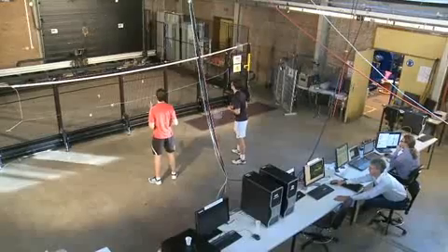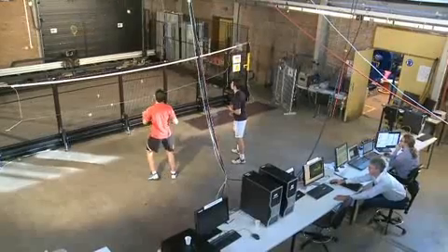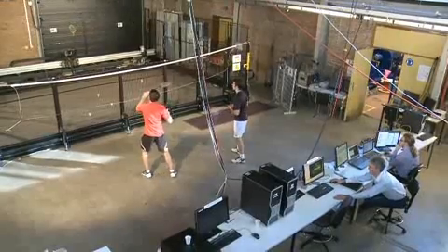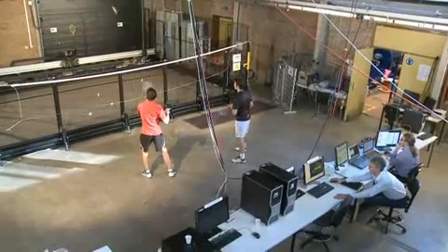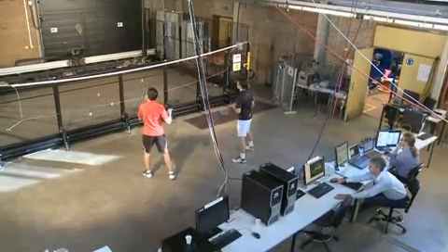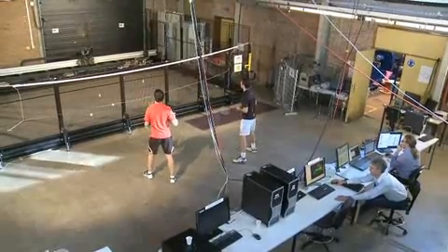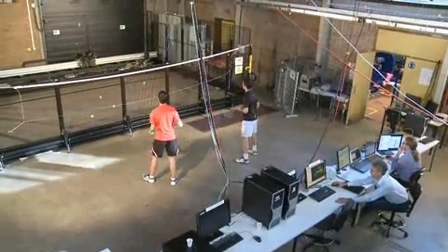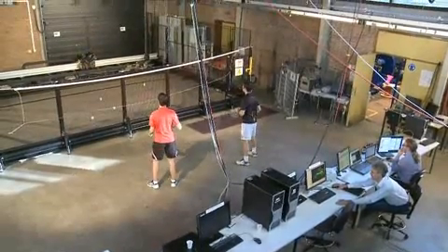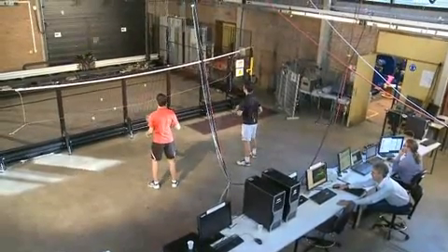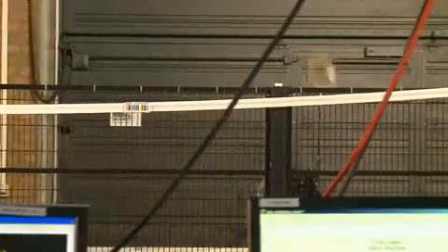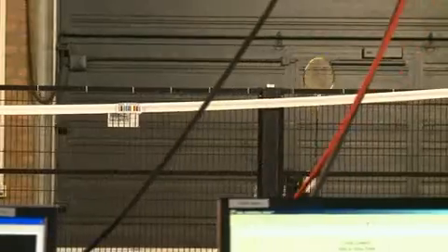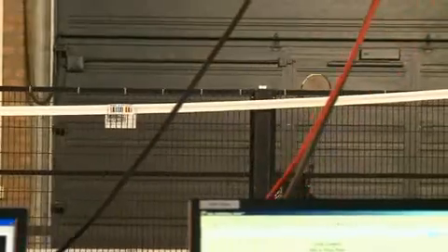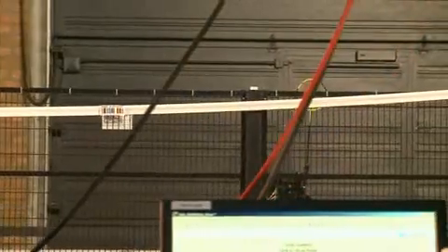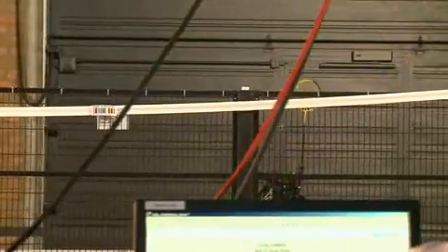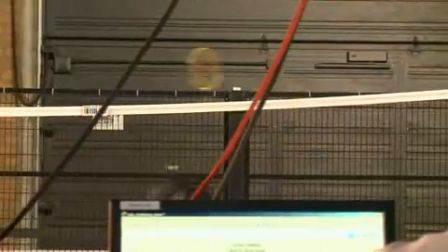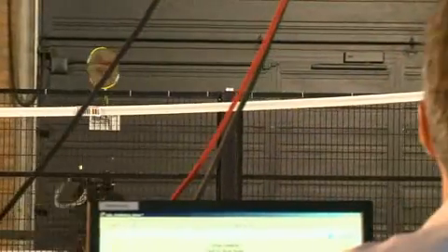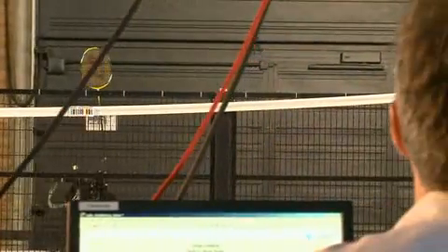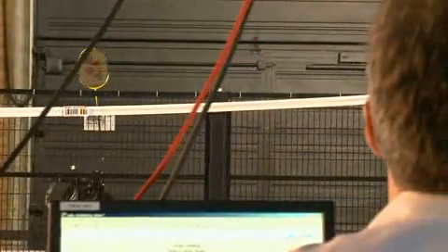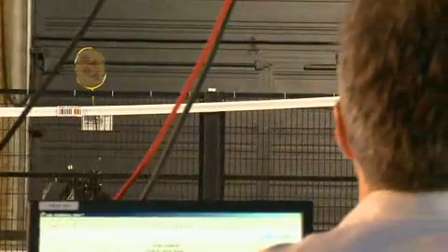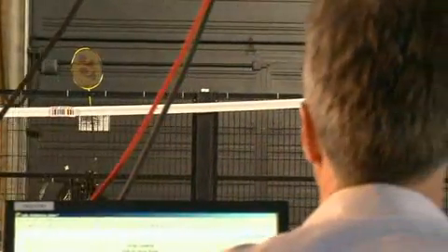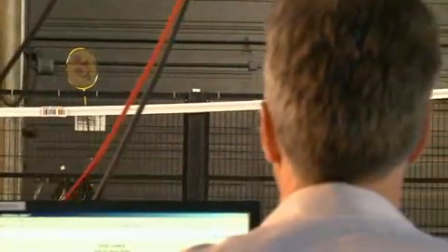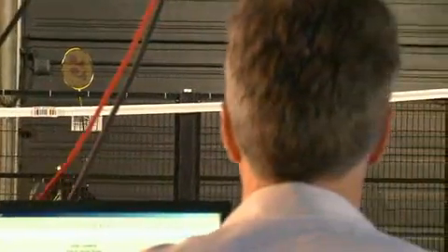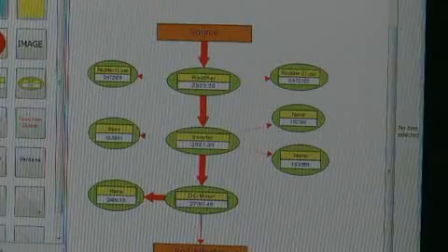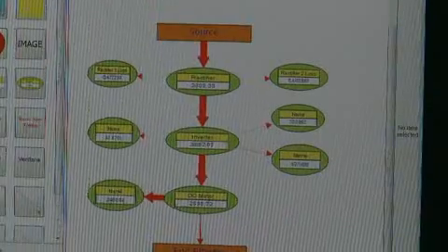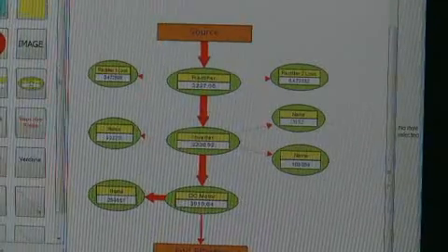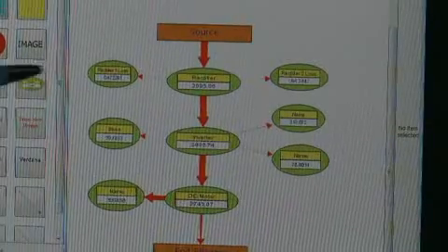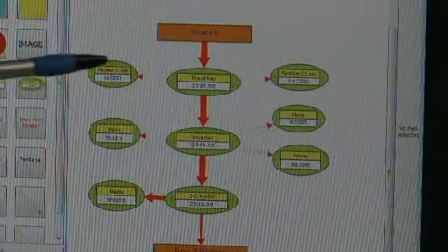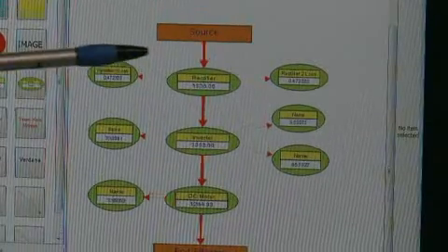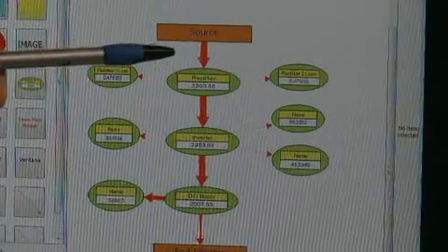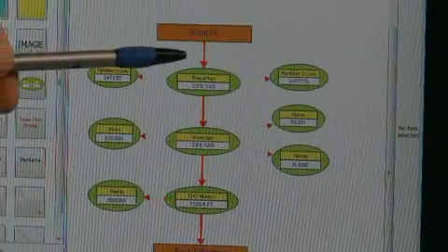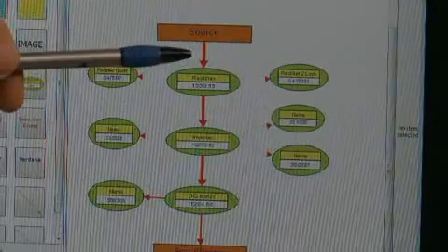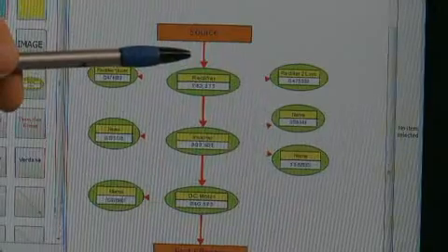For the badminton robot, this figure was even higher. 50 percent of the energy could be saved with the help of the new software tool.